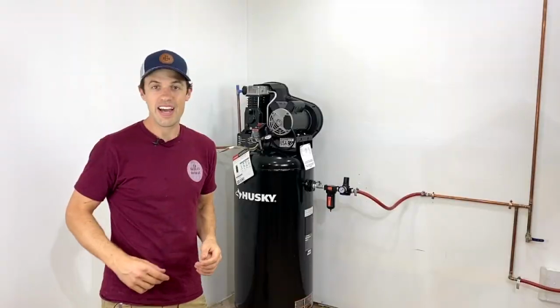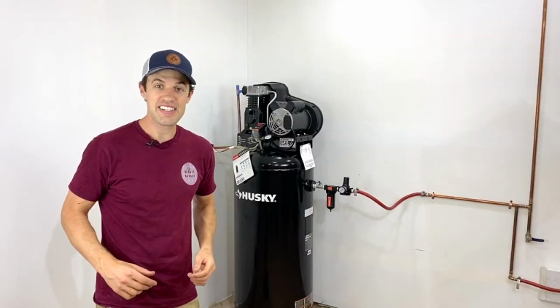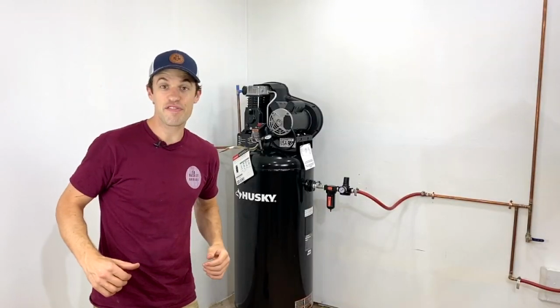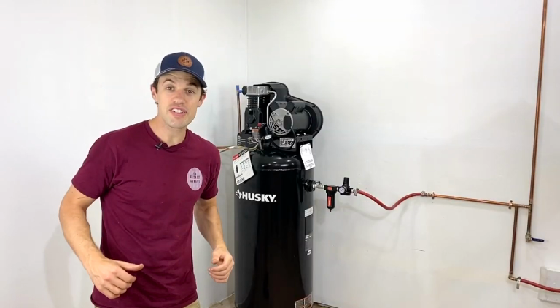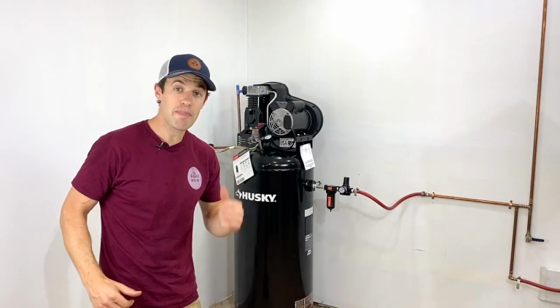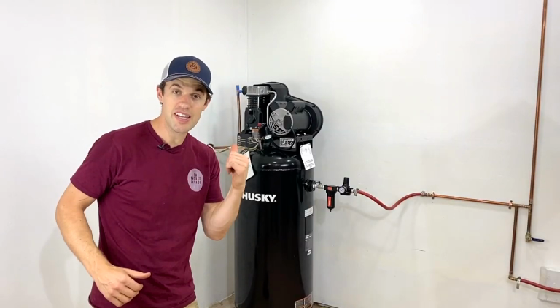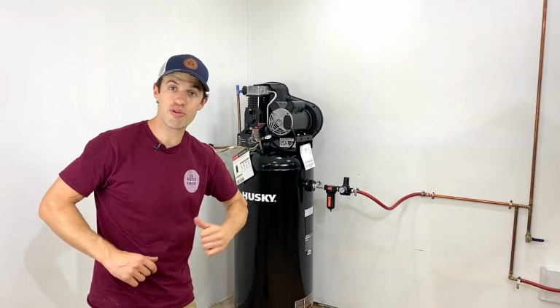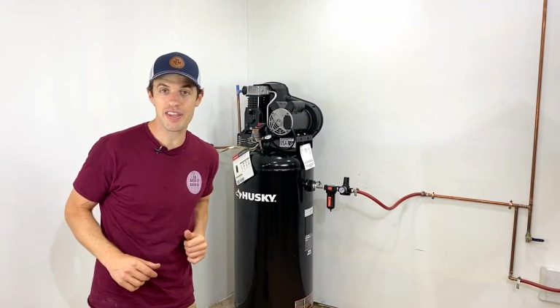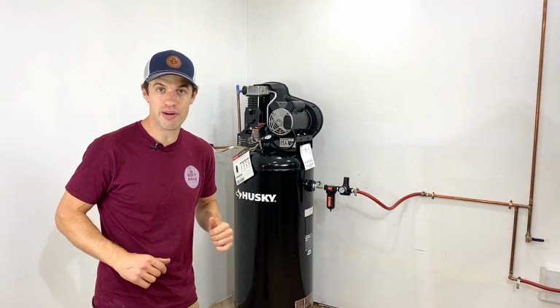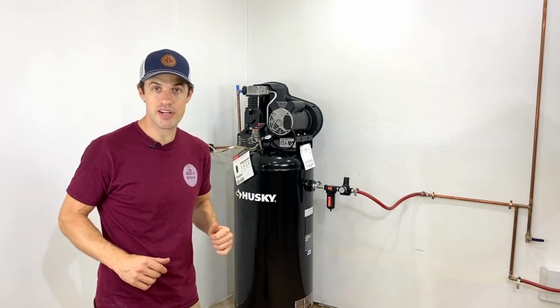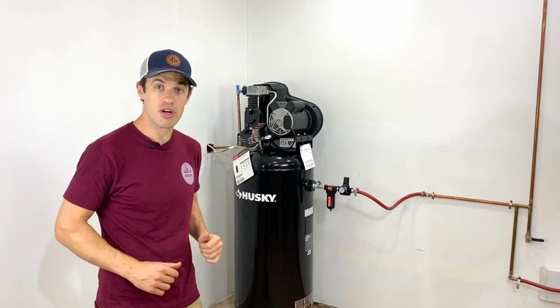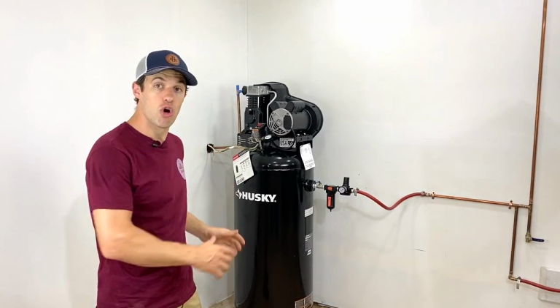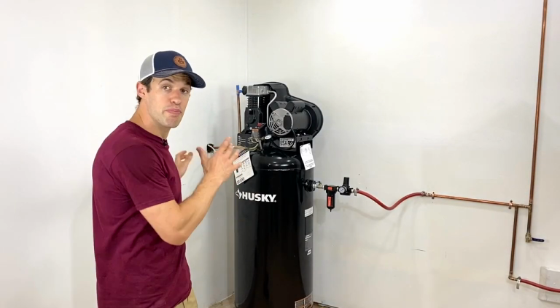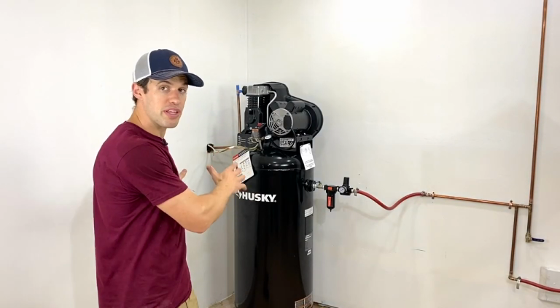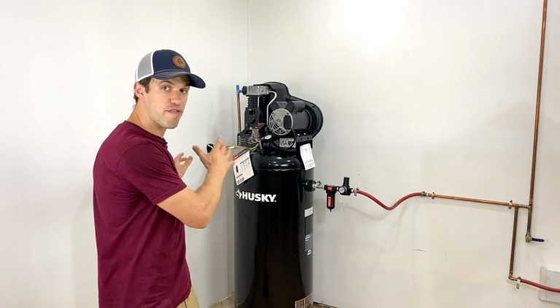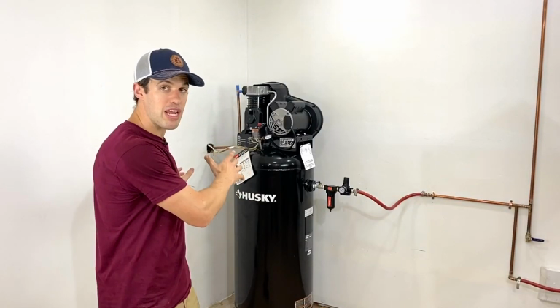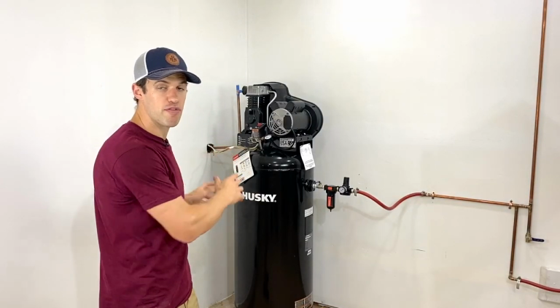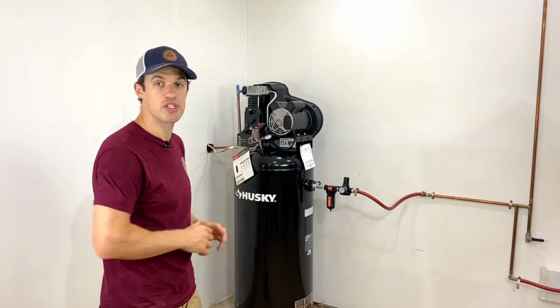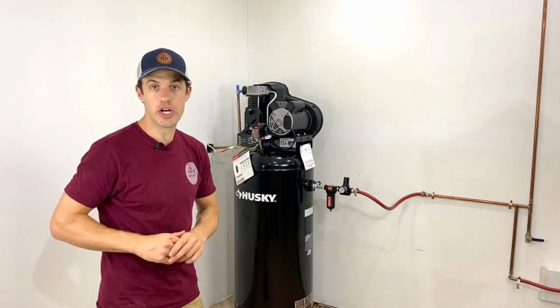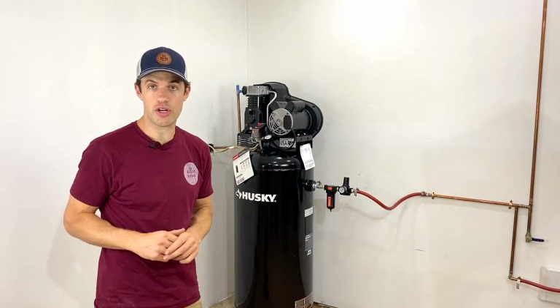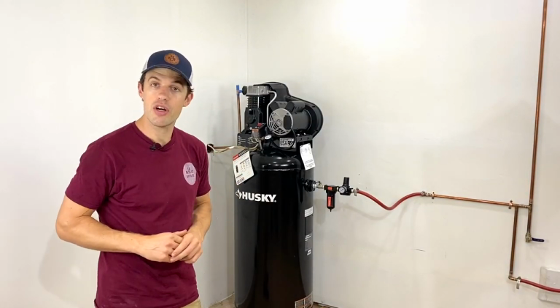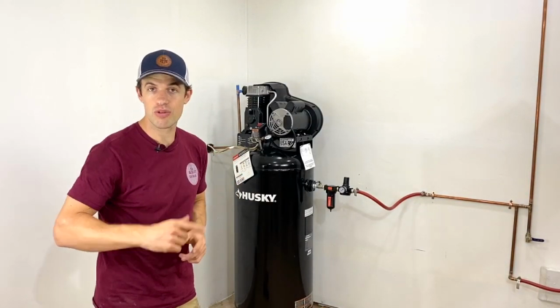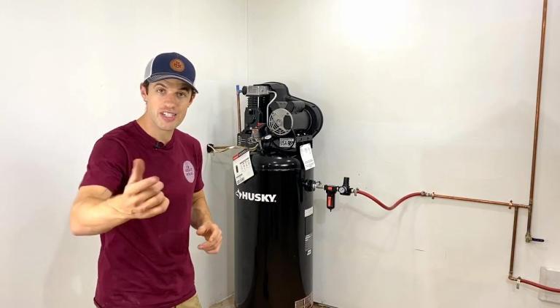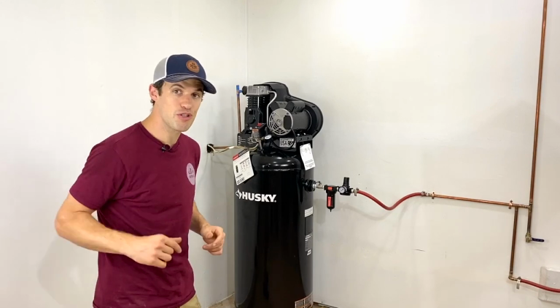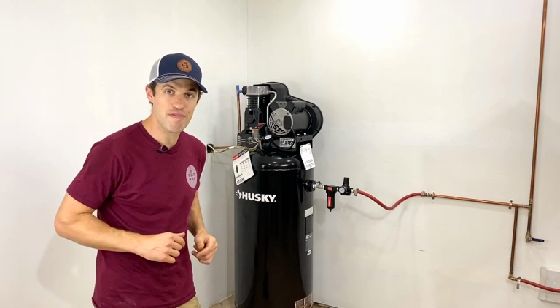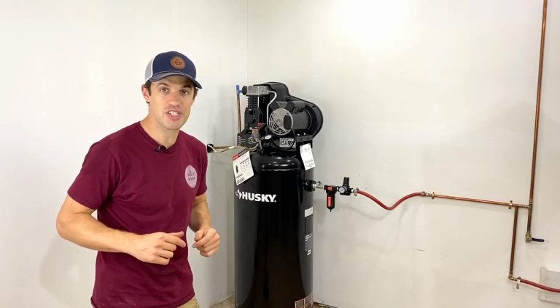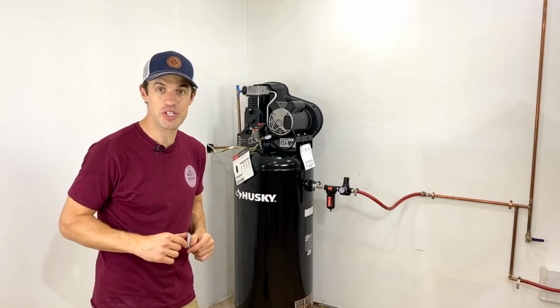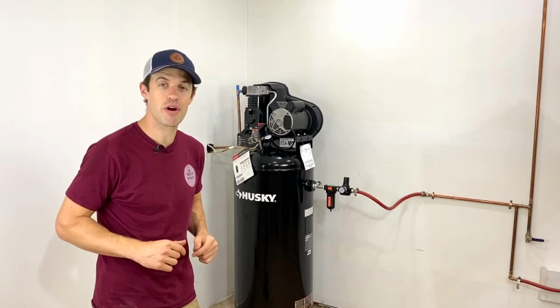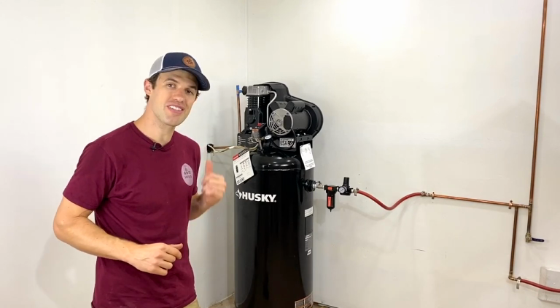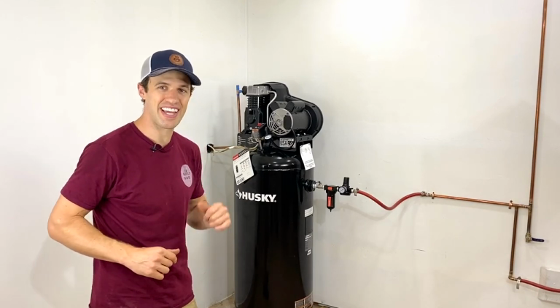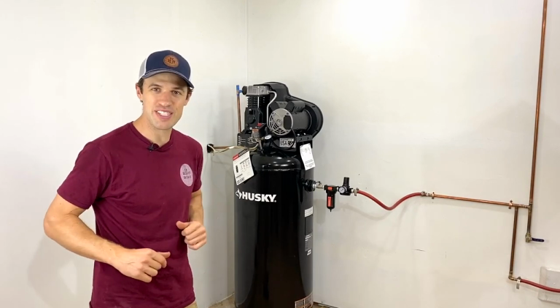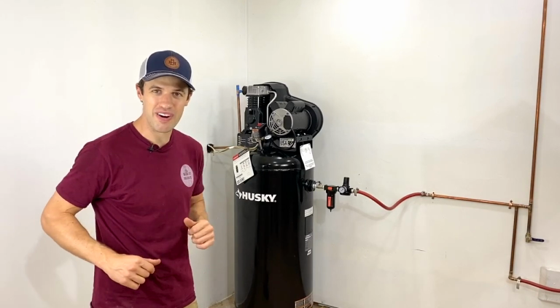The first step in soundproofing the air compressor will be building the frame for the structure. We'll take some 2x4s that we just purchased and get to work.